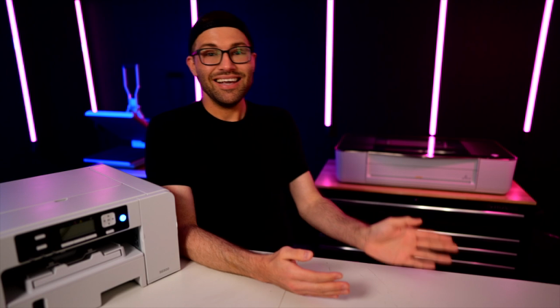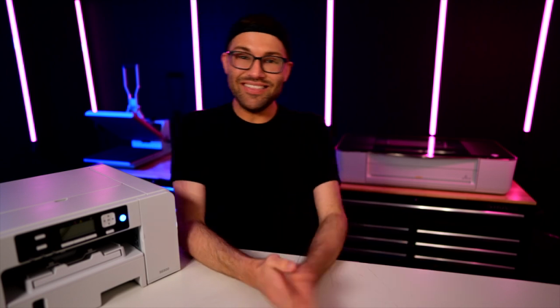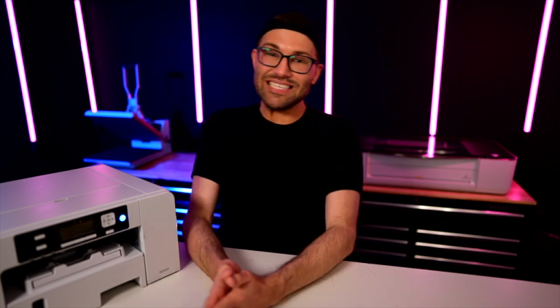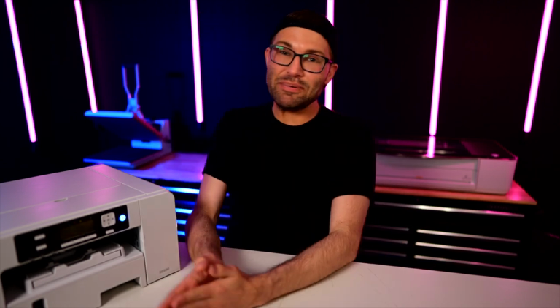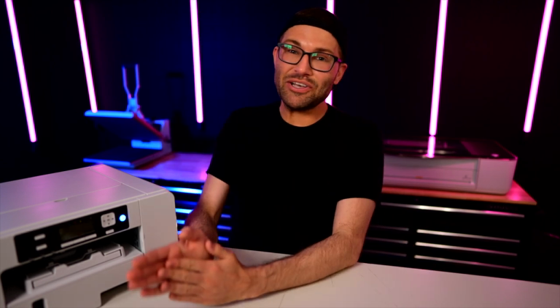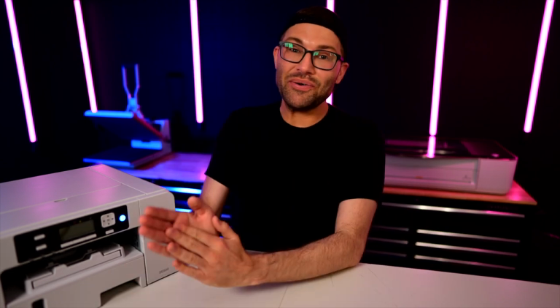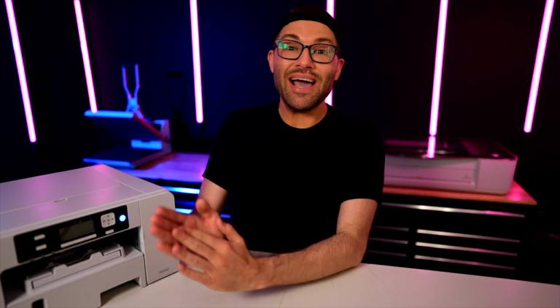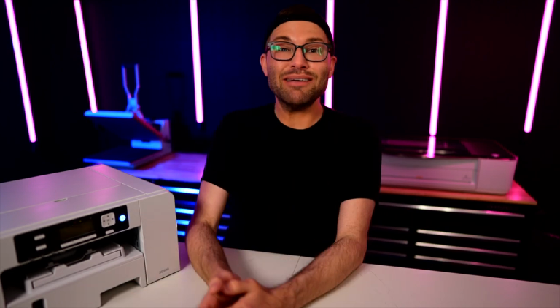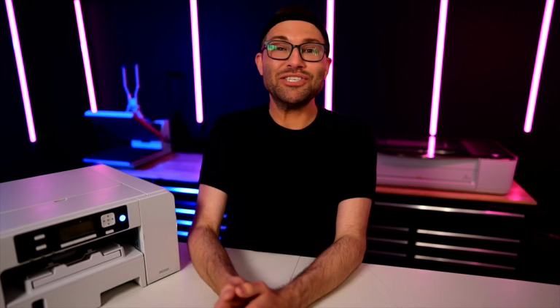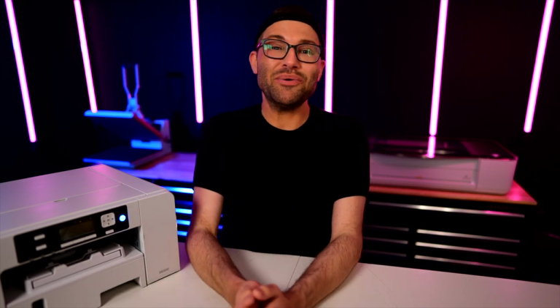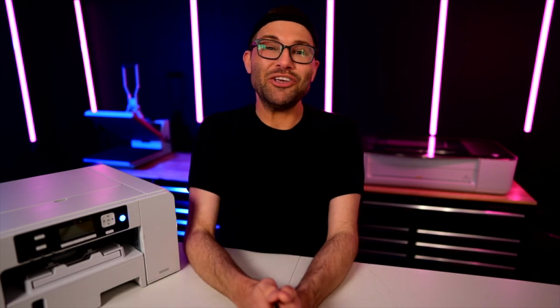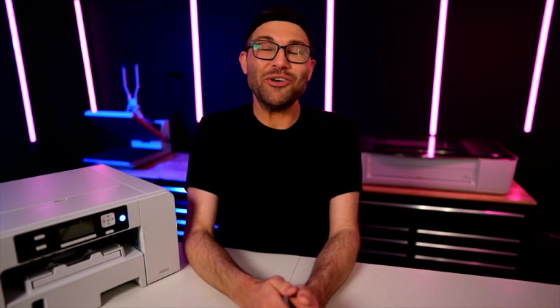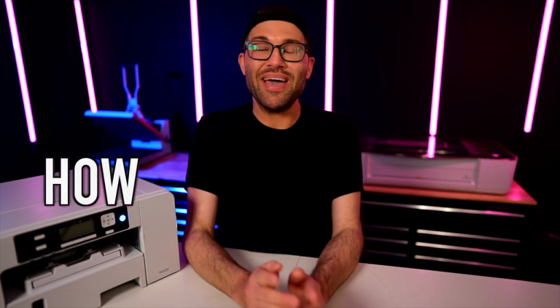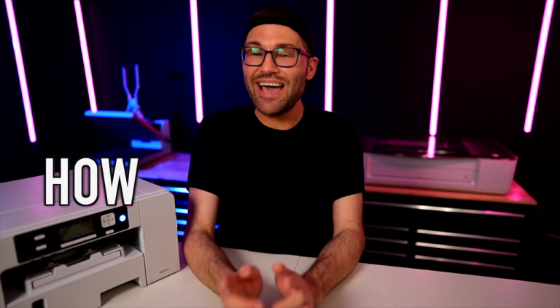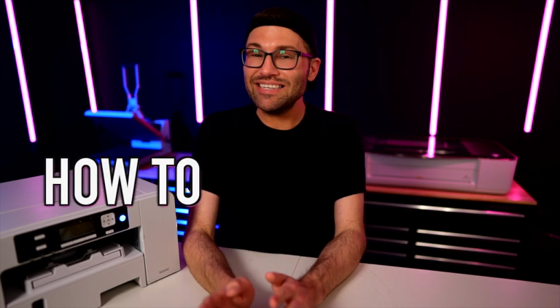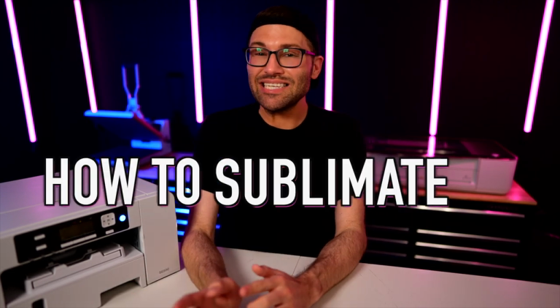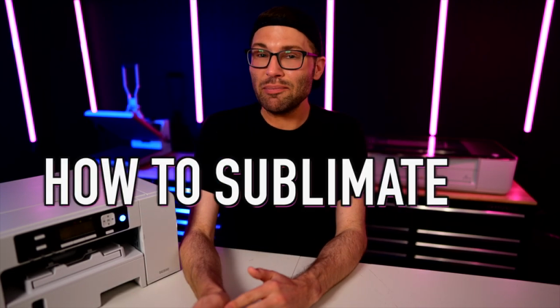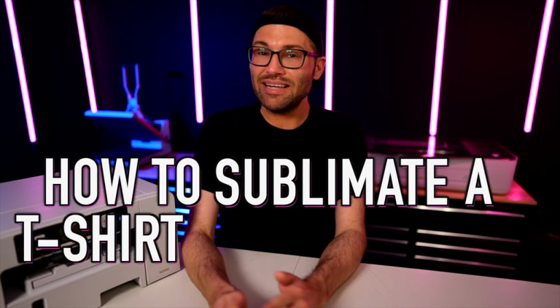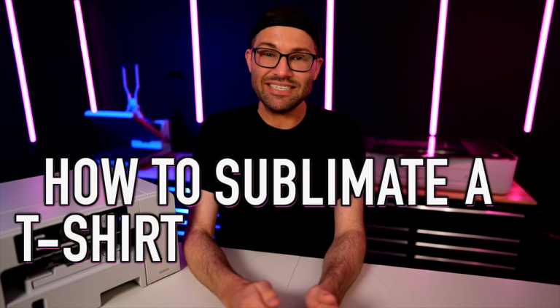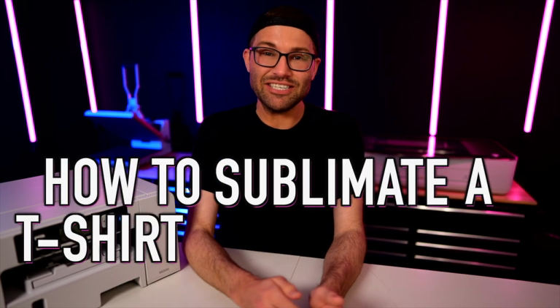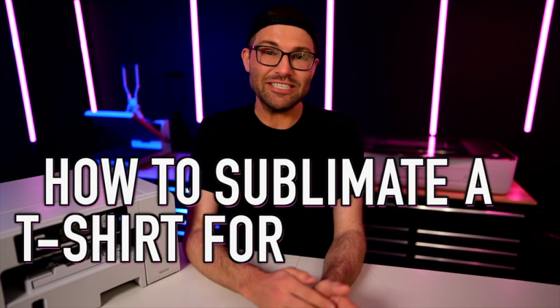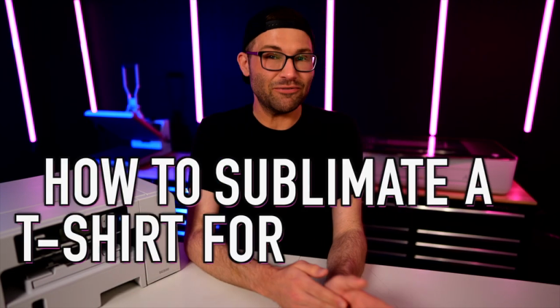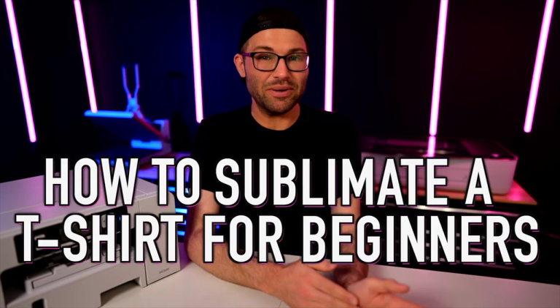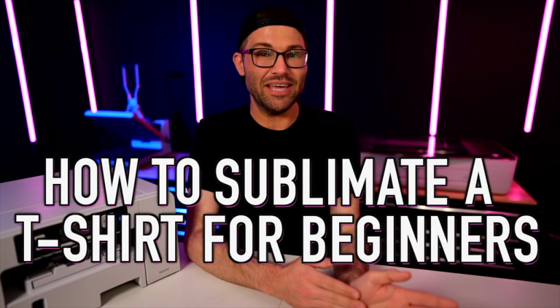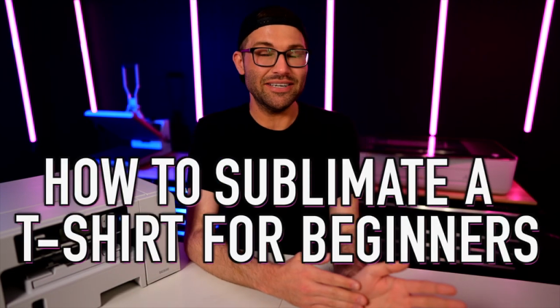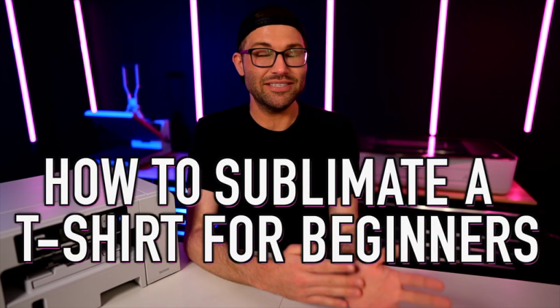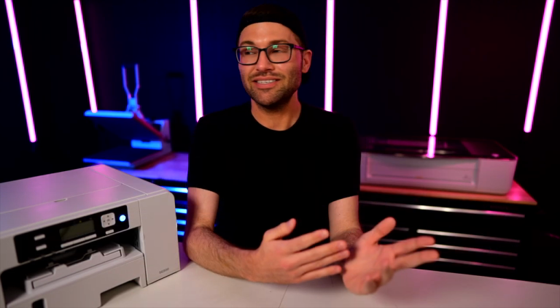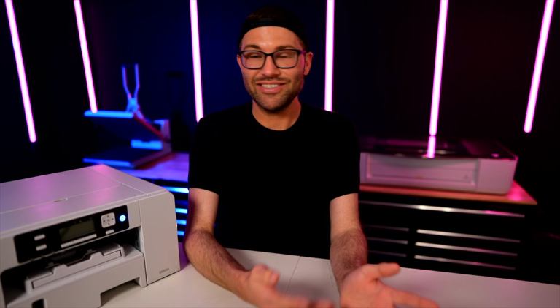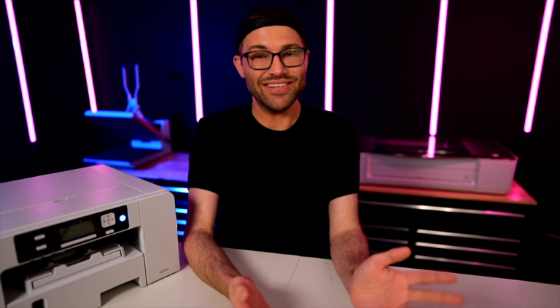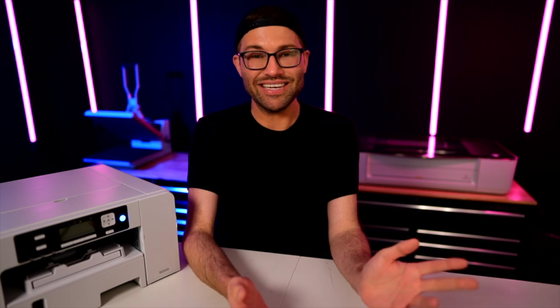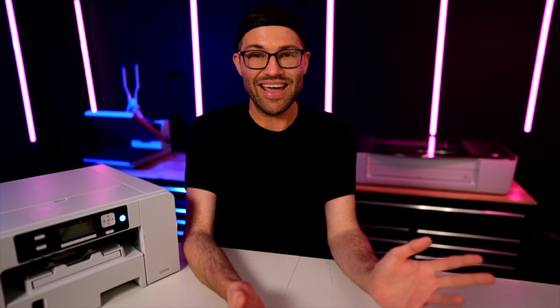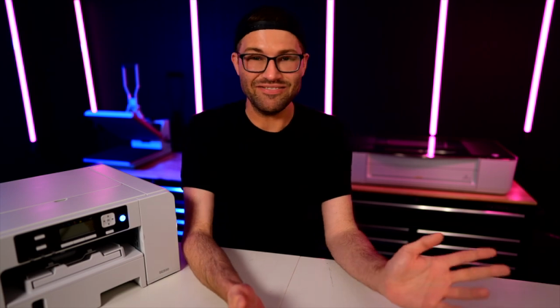In this episode, I am showing you how to sublimate a t-shirt for beginners. So let's get crafty!